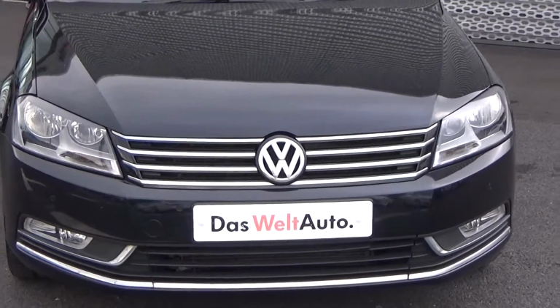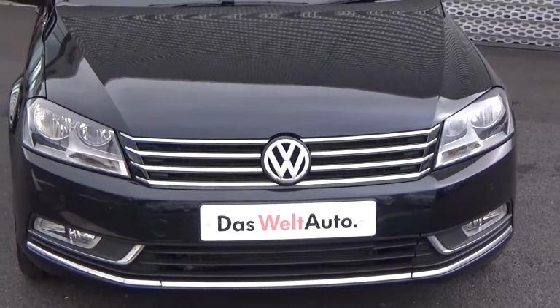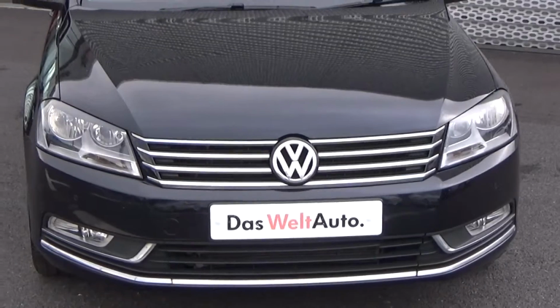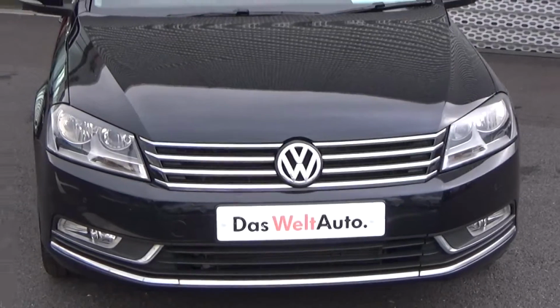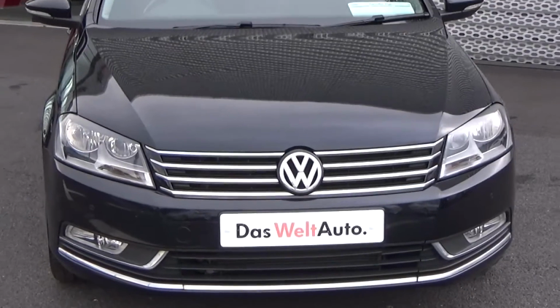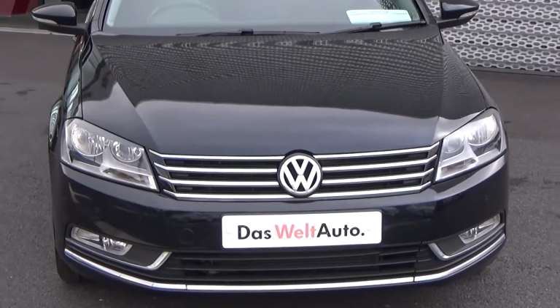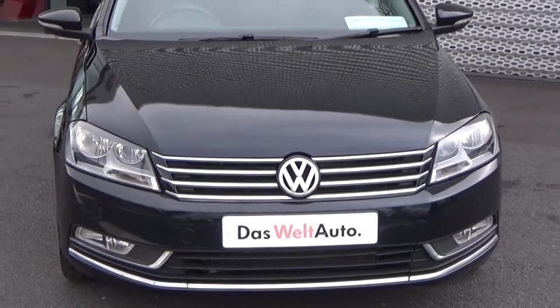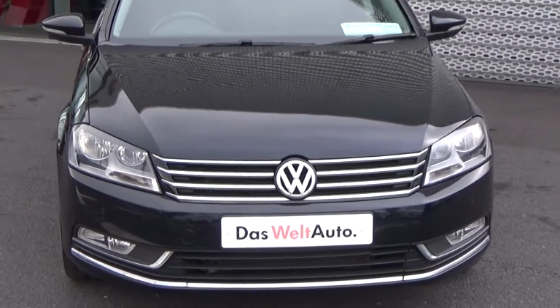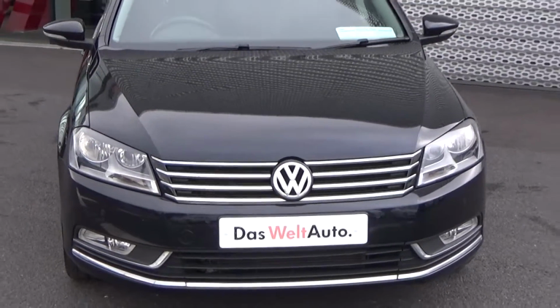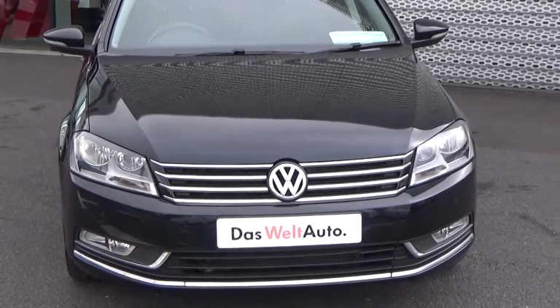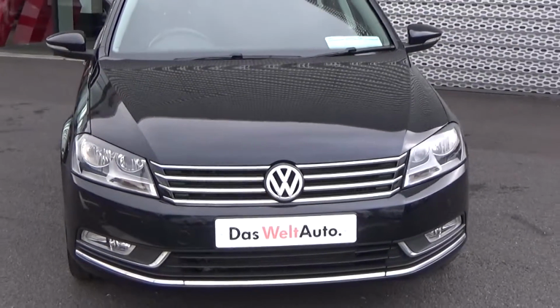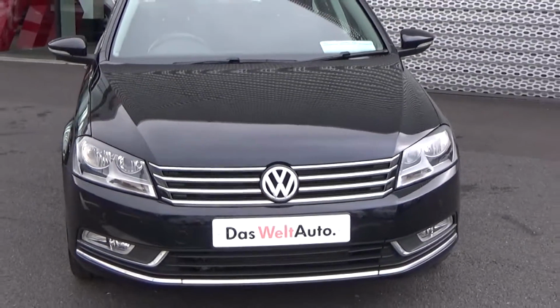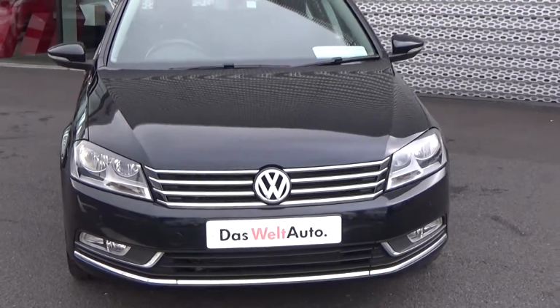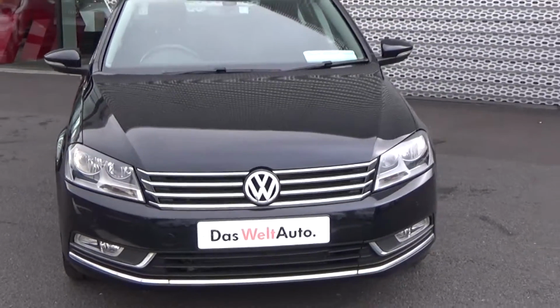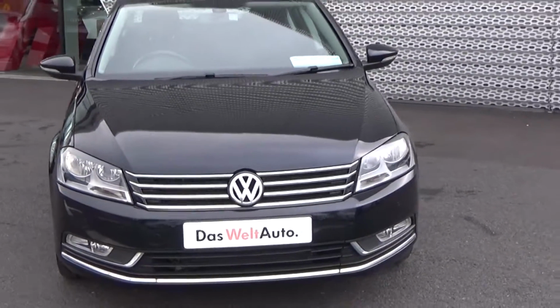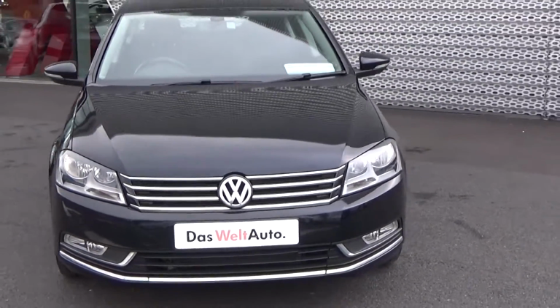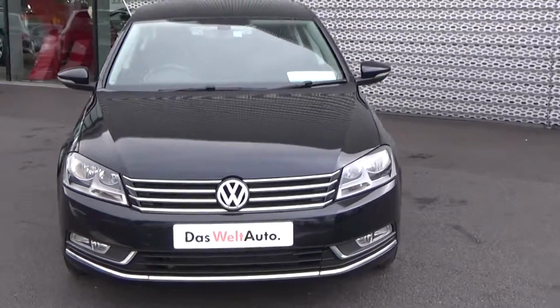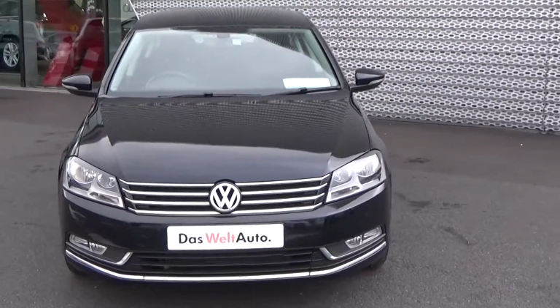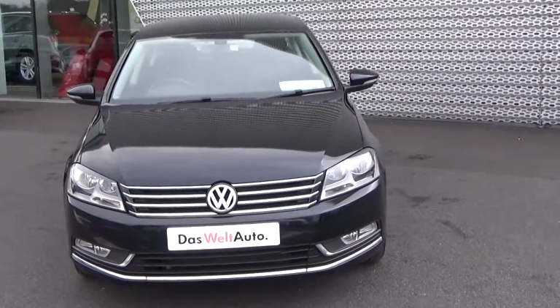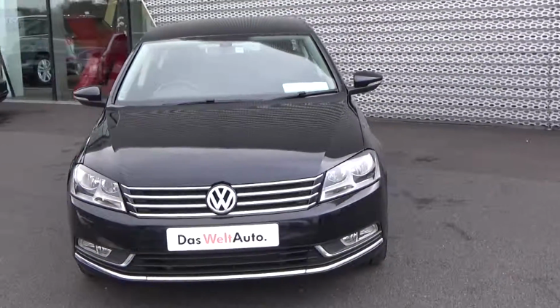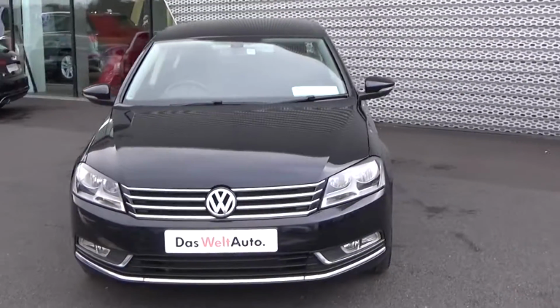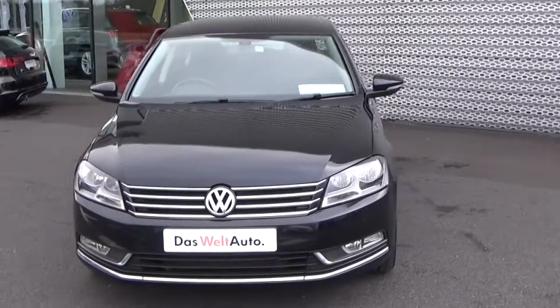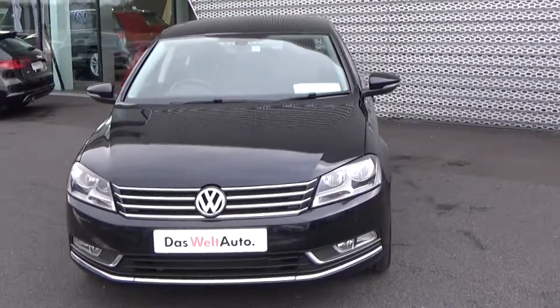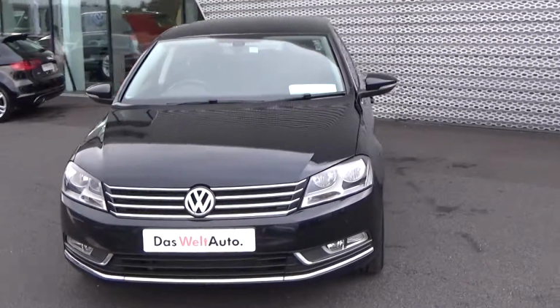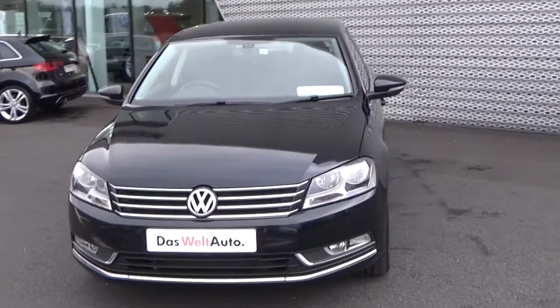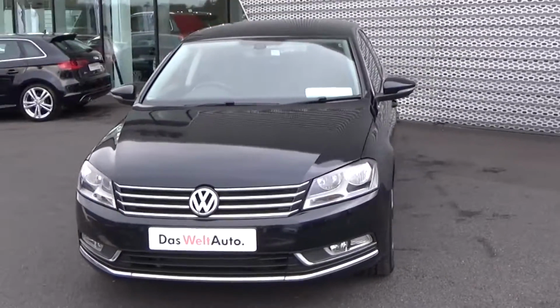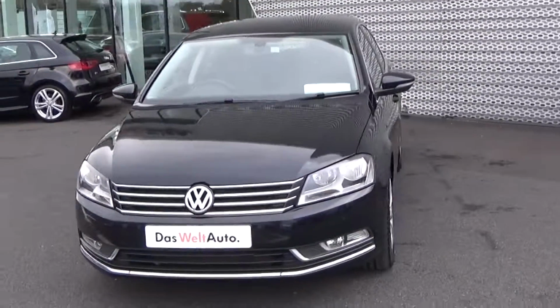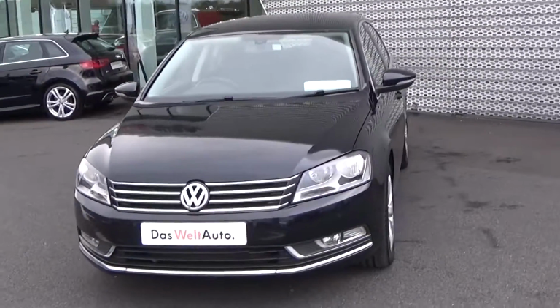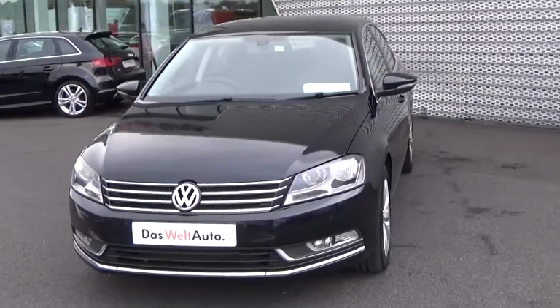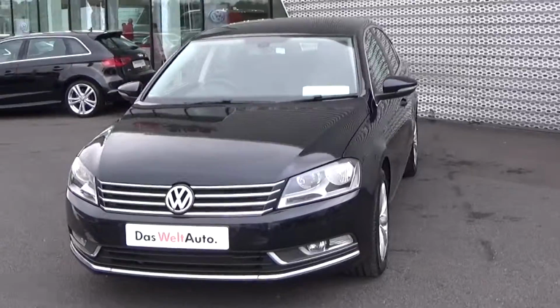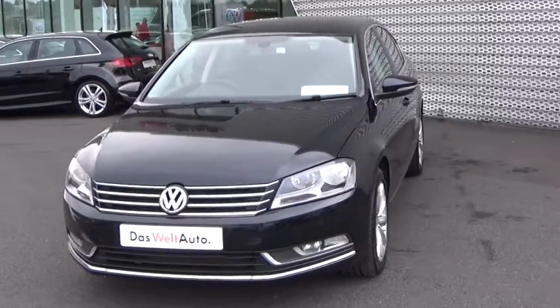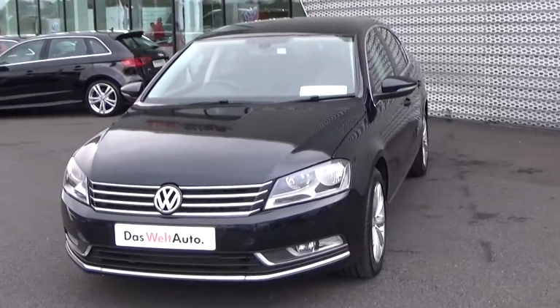Moving on, we have the daytime running lights, front parking sensors, and of course the rectangular front fog lights below for additional safety.